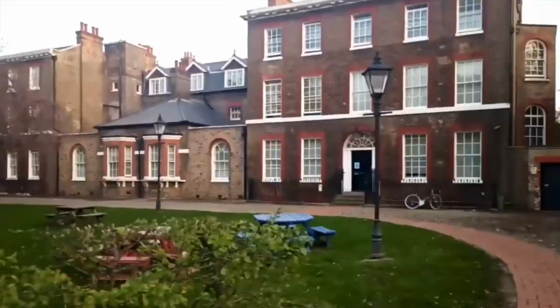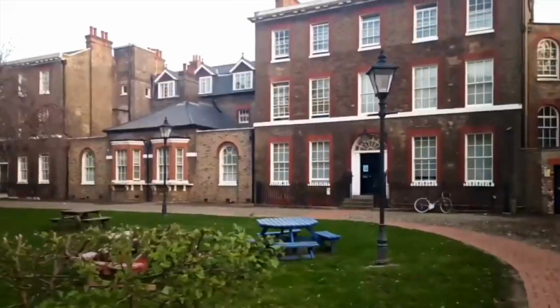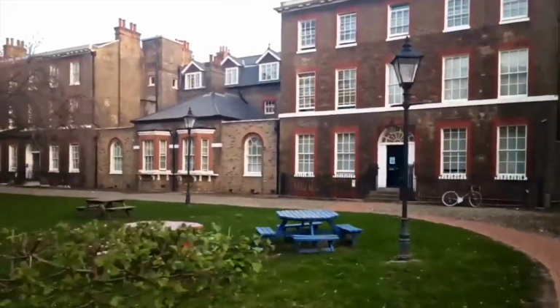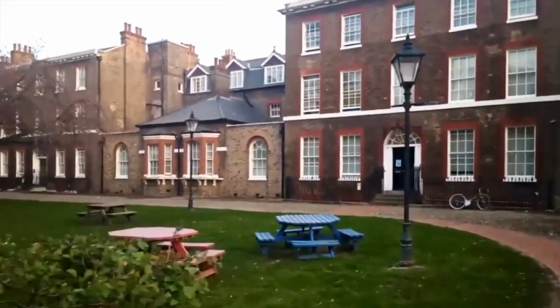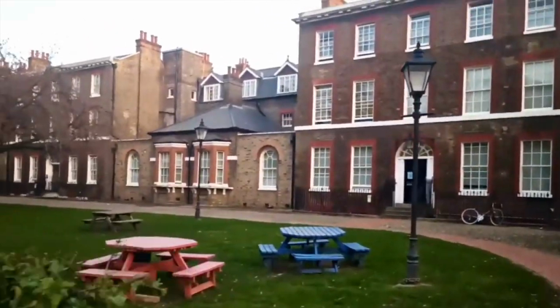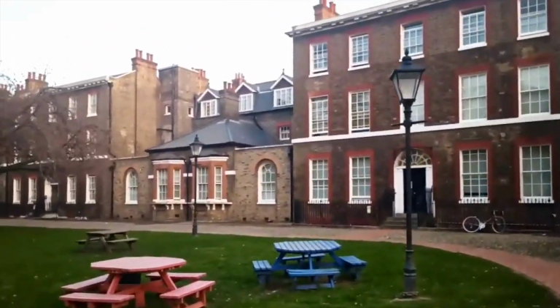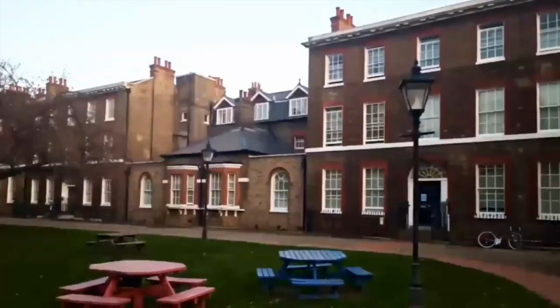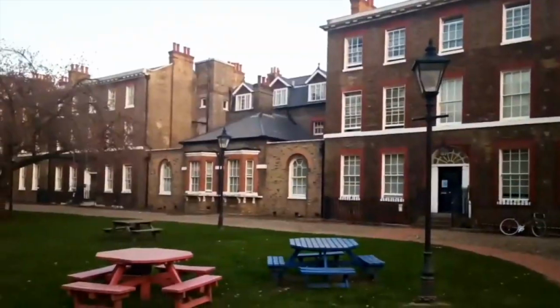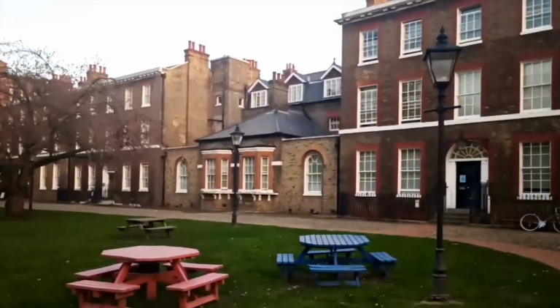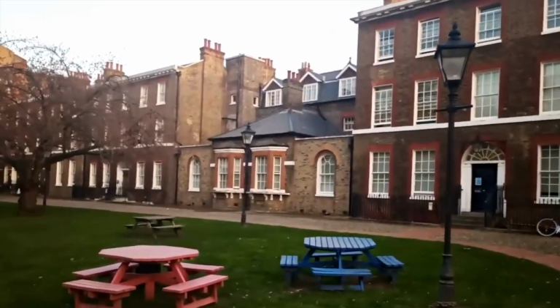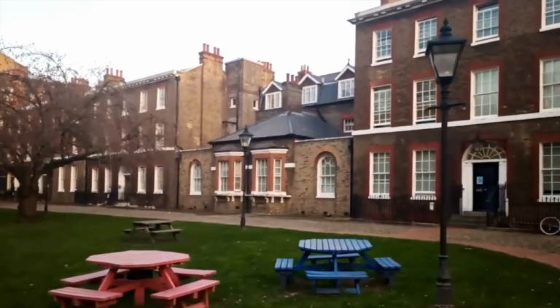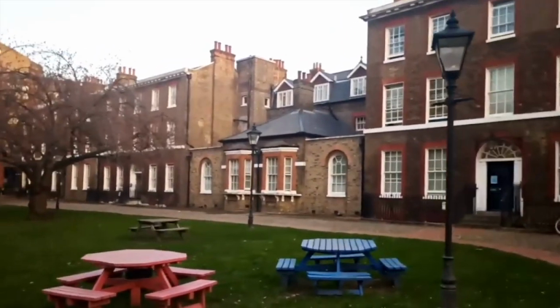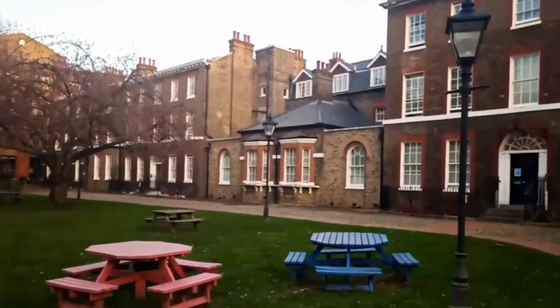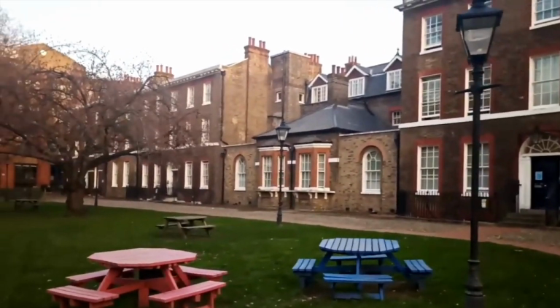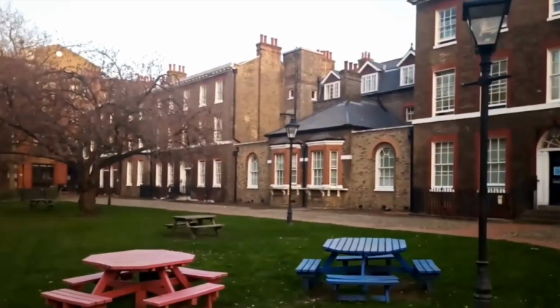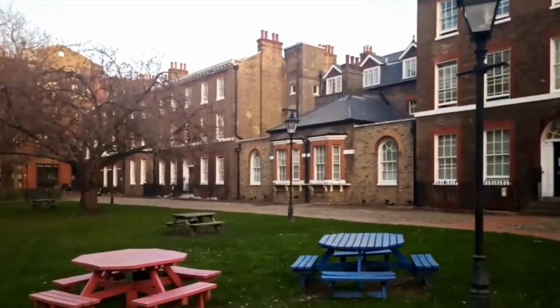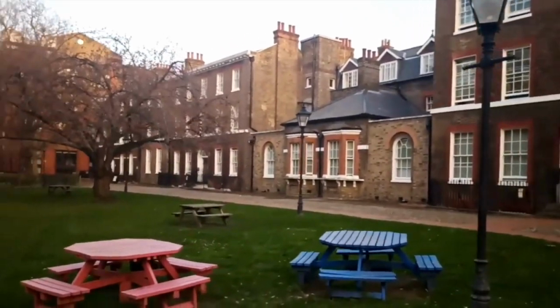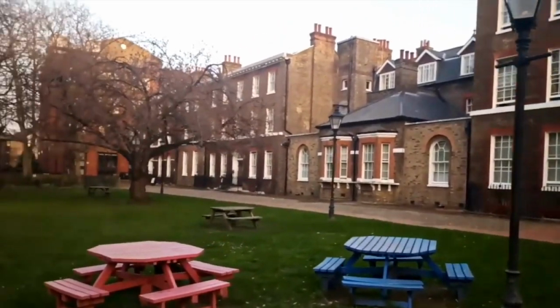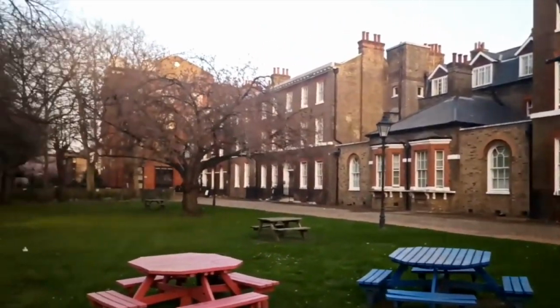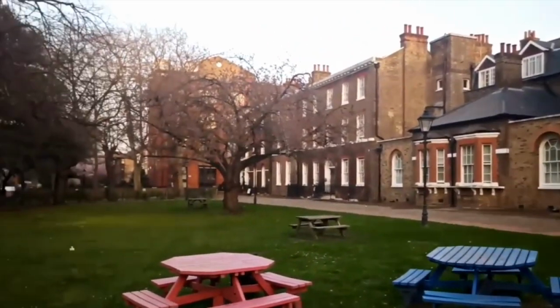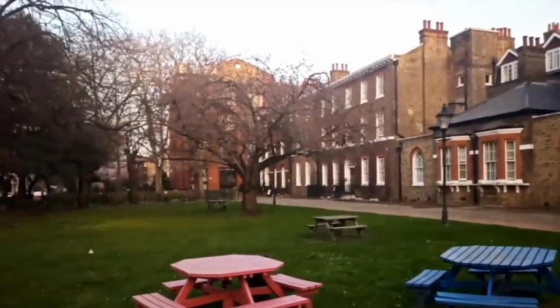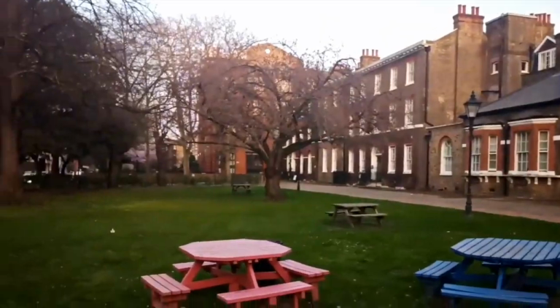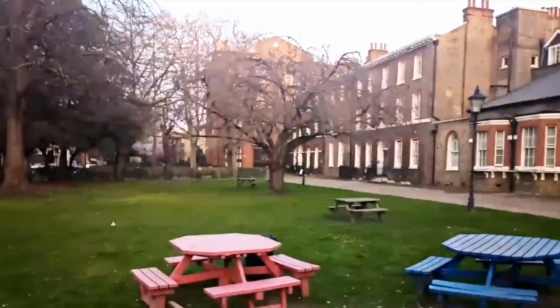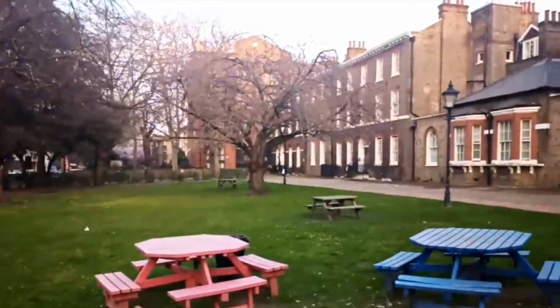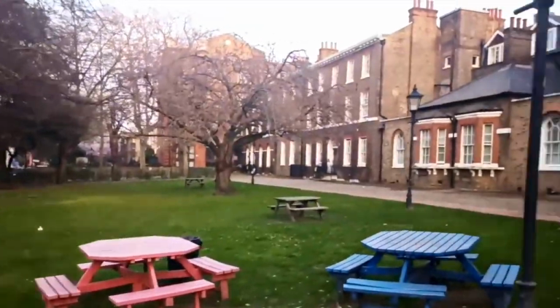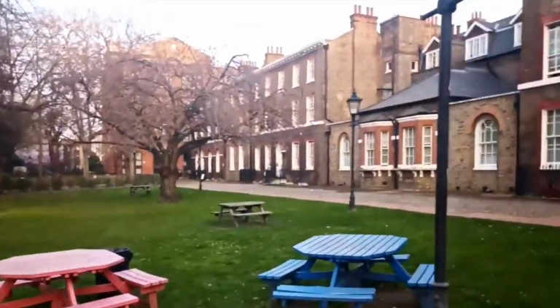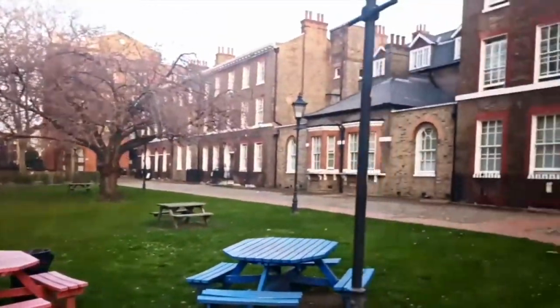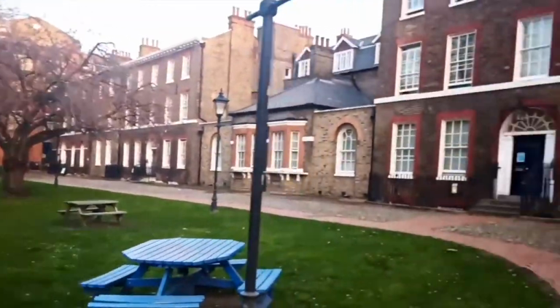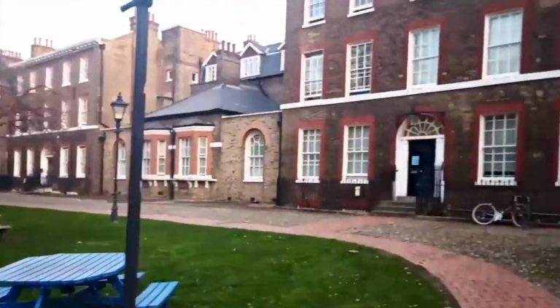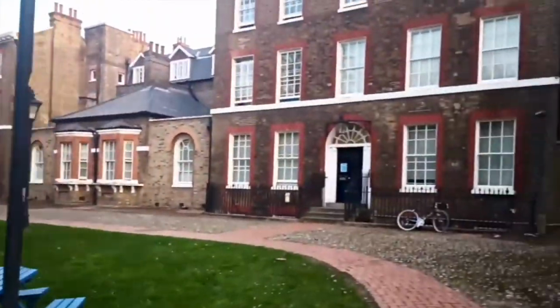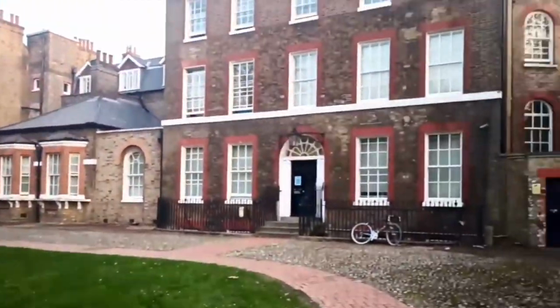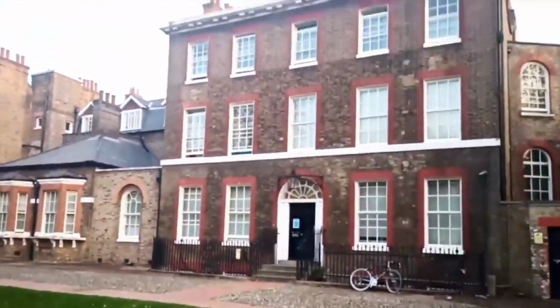Here is the south side of Portland House and as you can see we have quite a large garden in which you can spend a relaxing time with your flatmates.